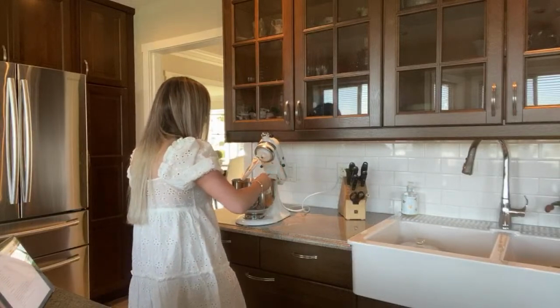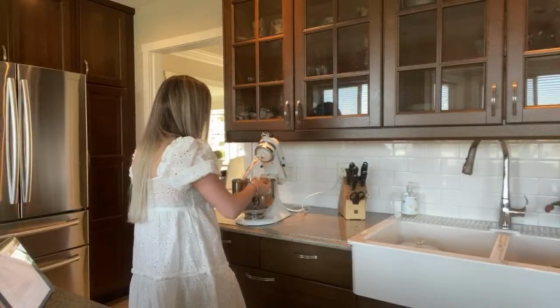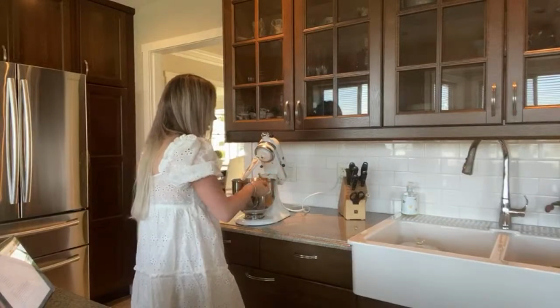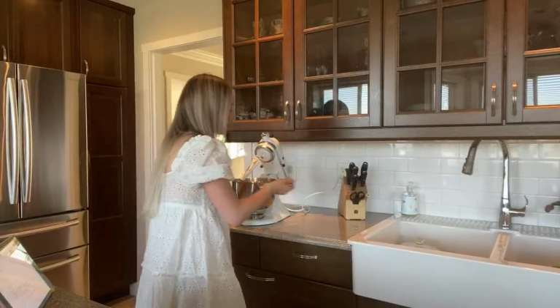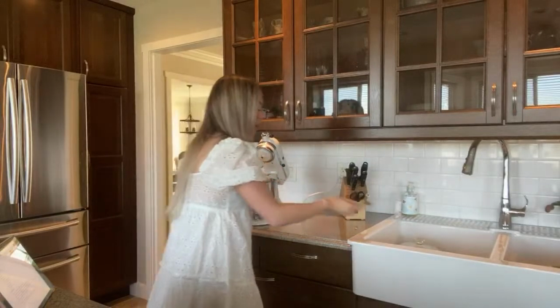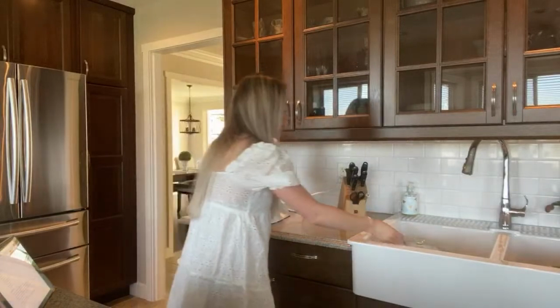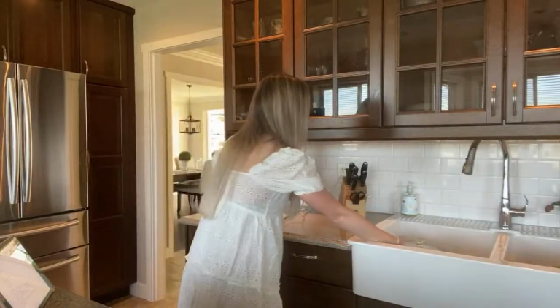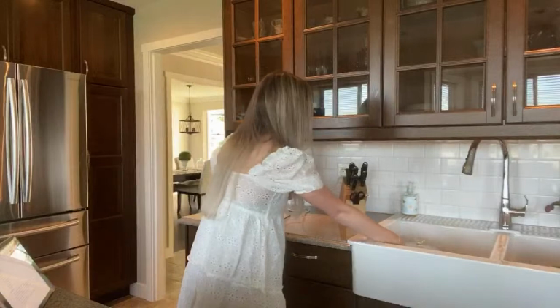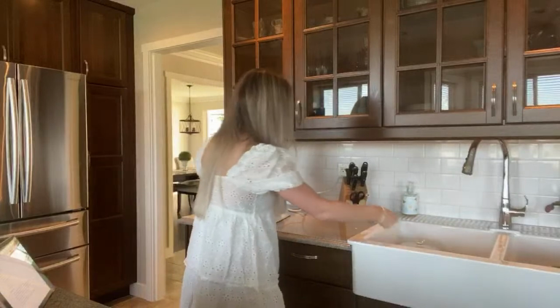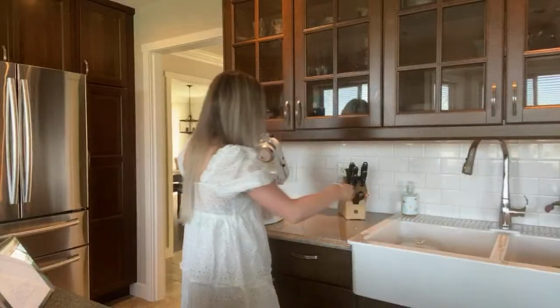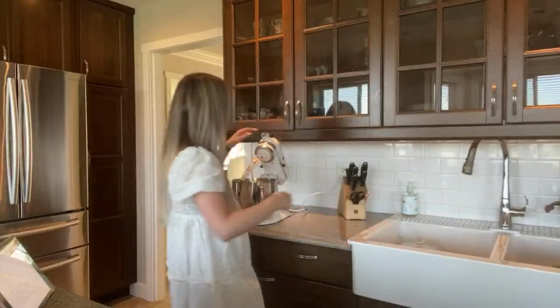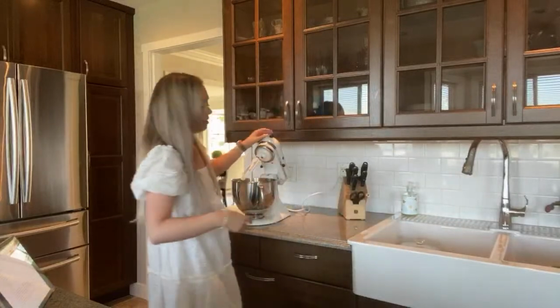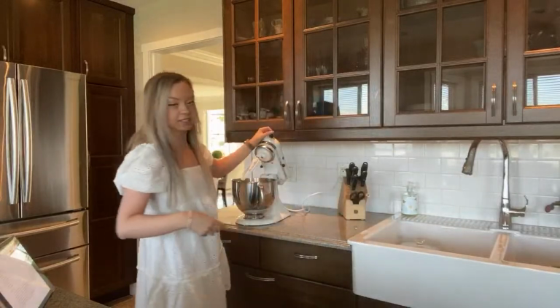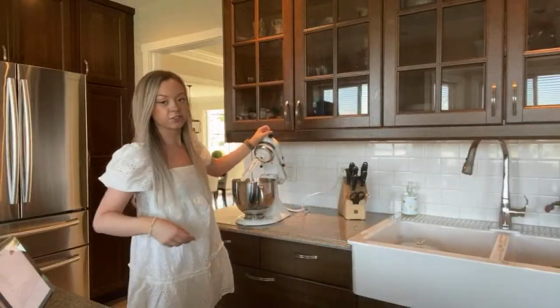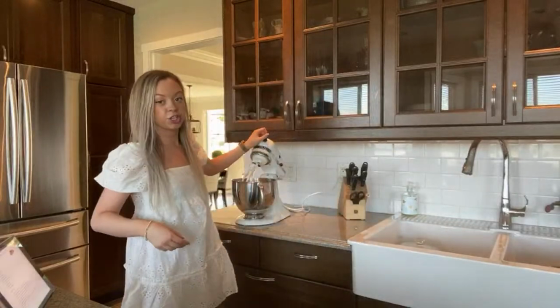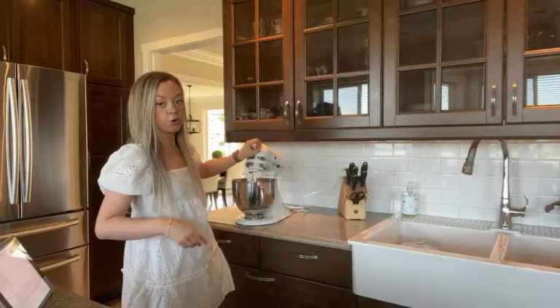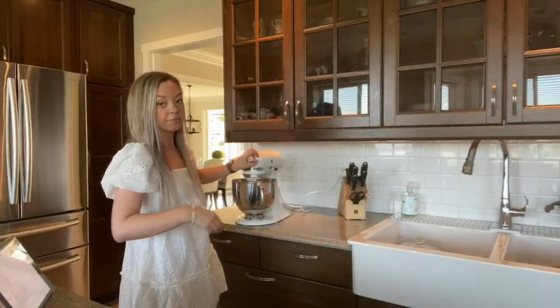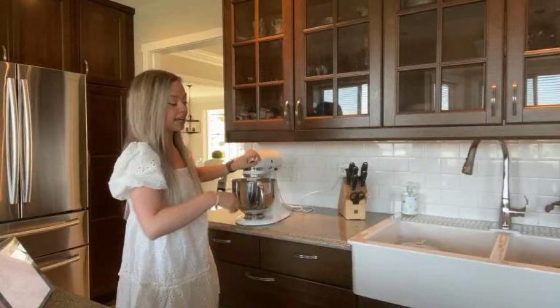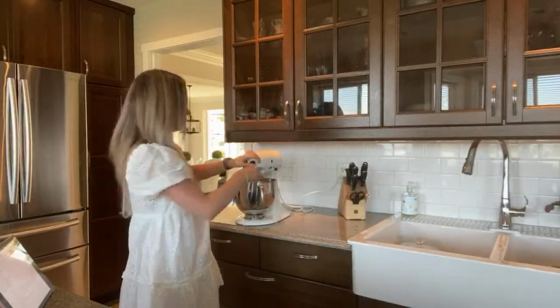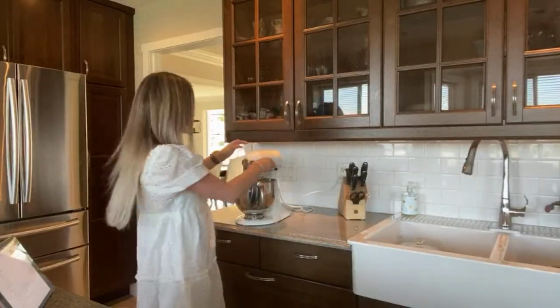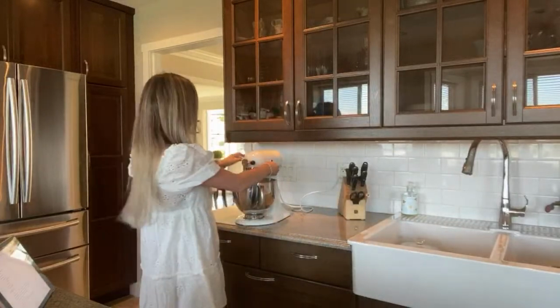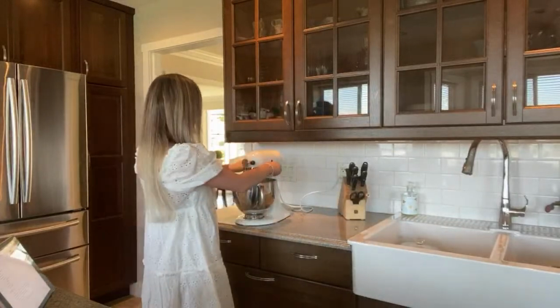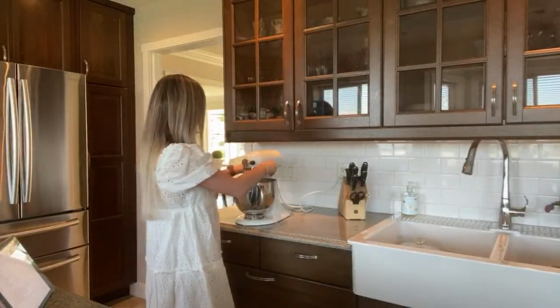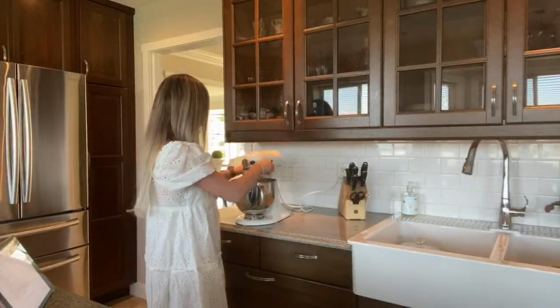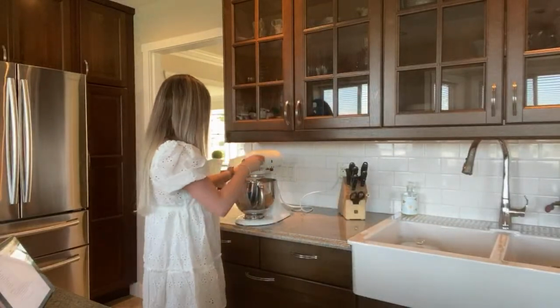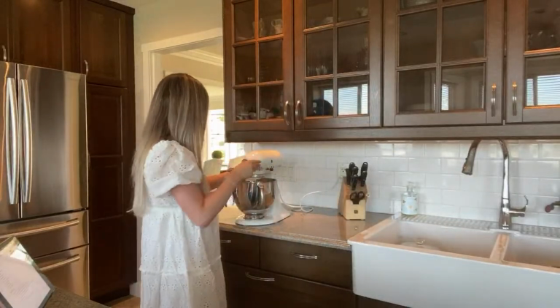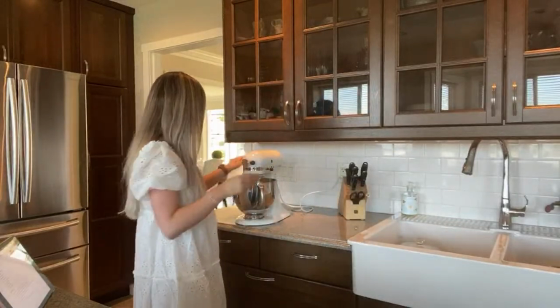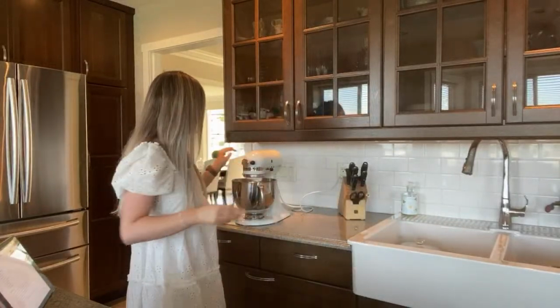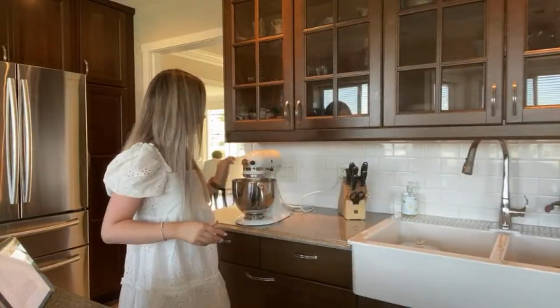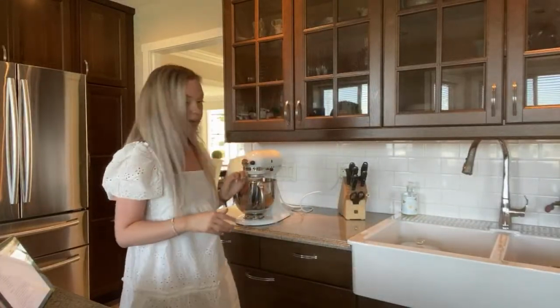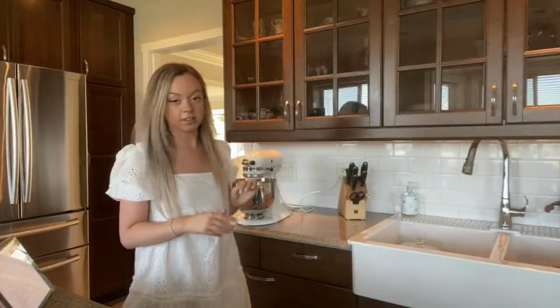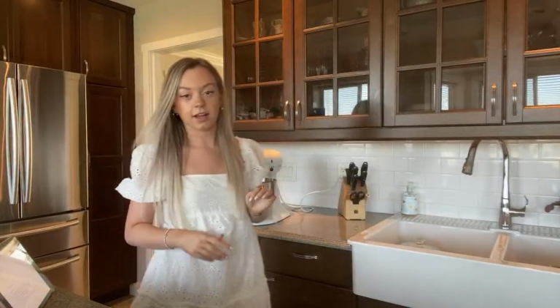Now it says to beat this for two minutes. I'm going to turn the mixer on.